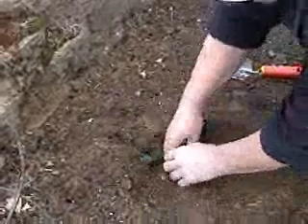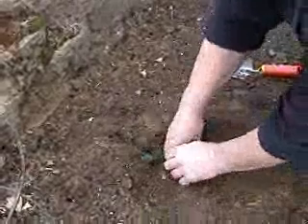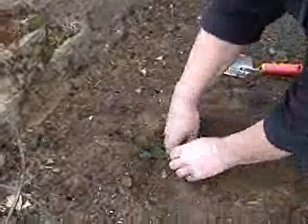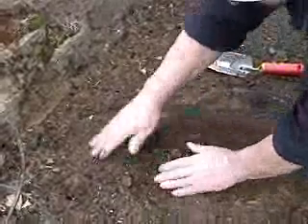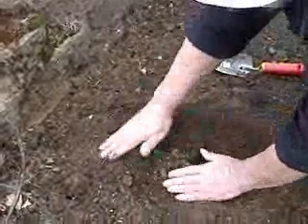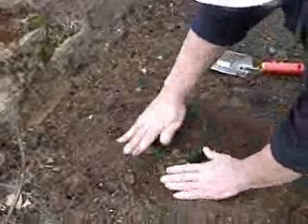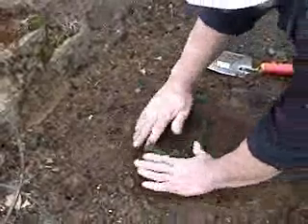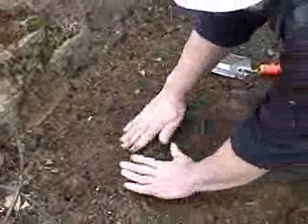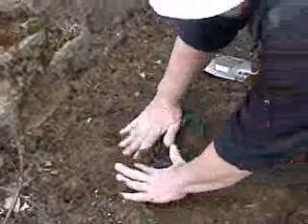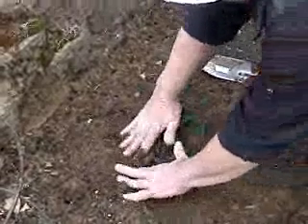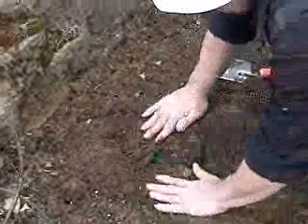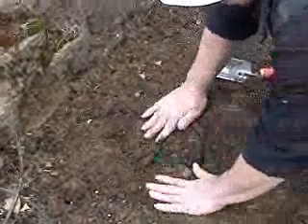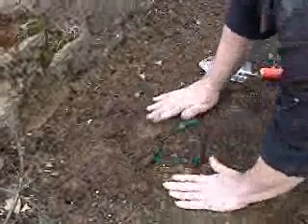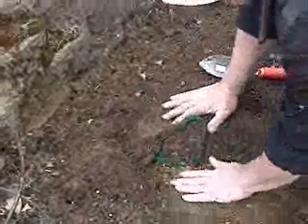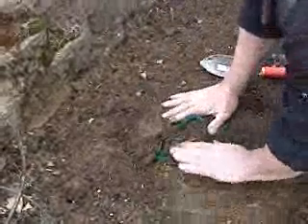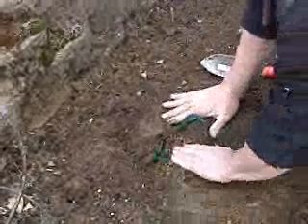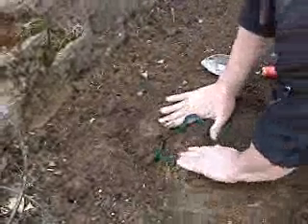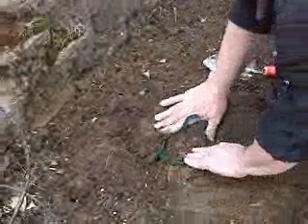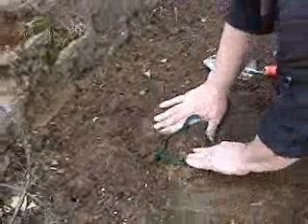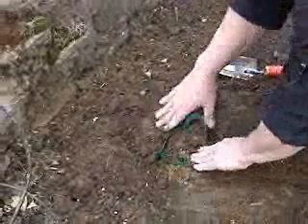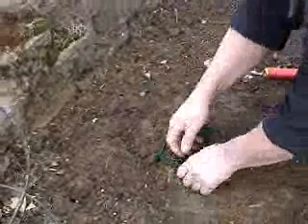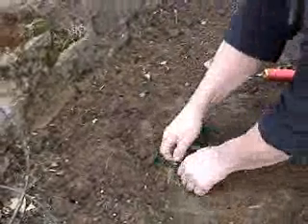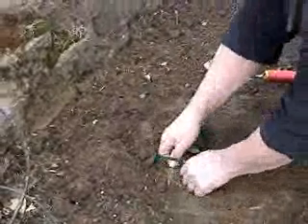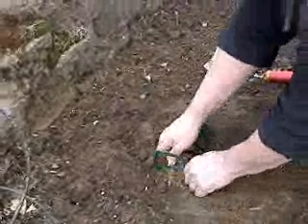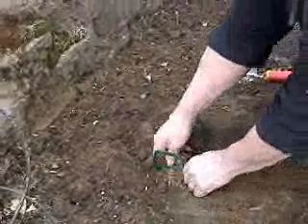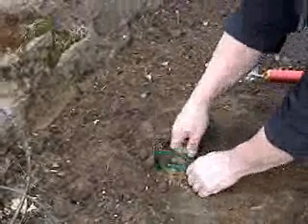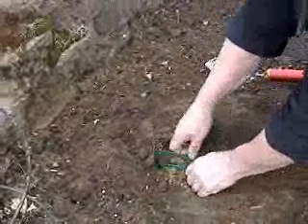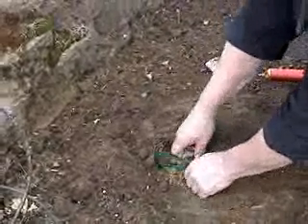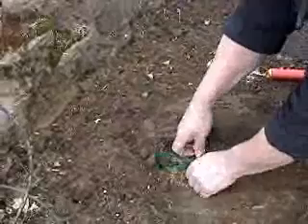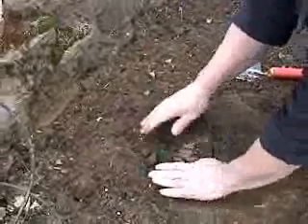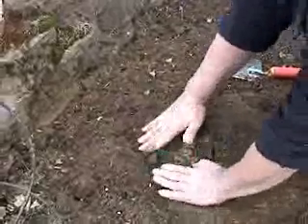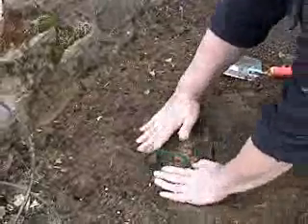Now you can add some water, a little fertilizer, step back and watch it grow. Let's take a look.